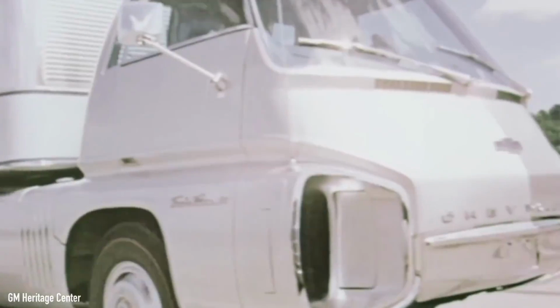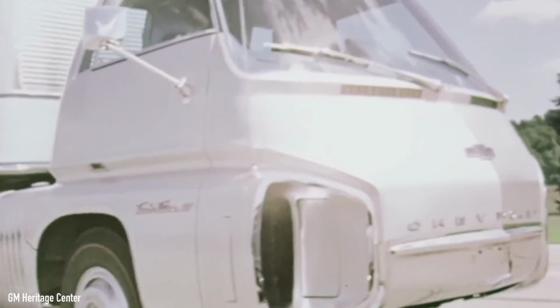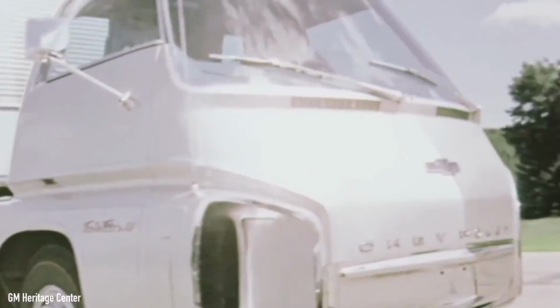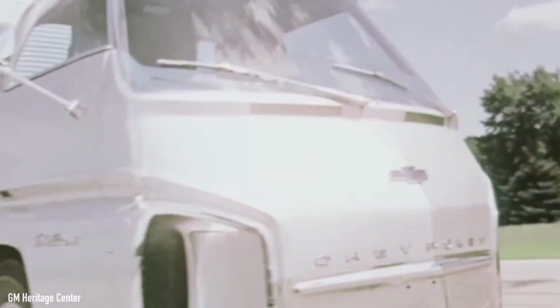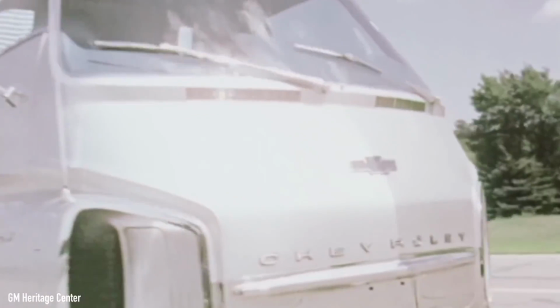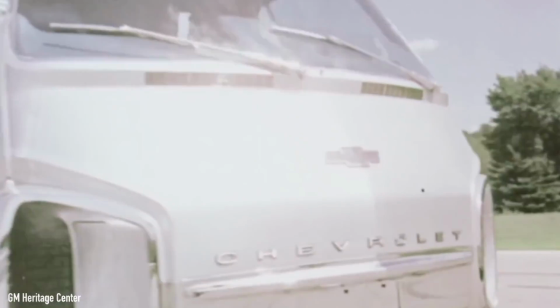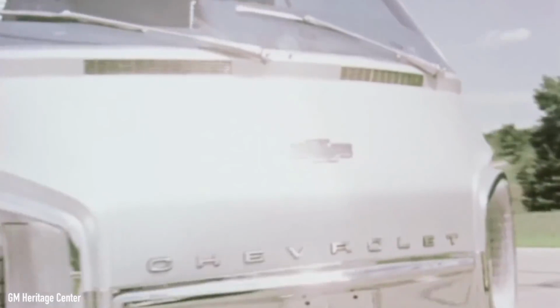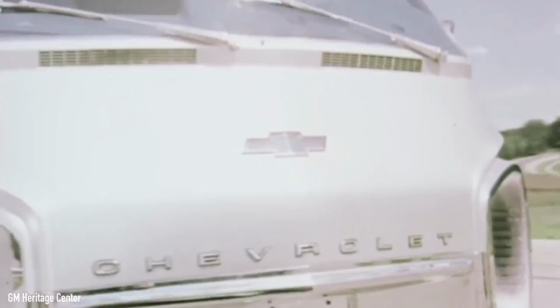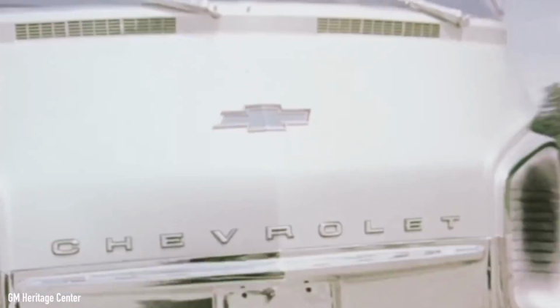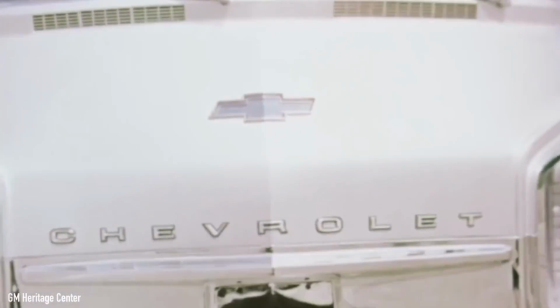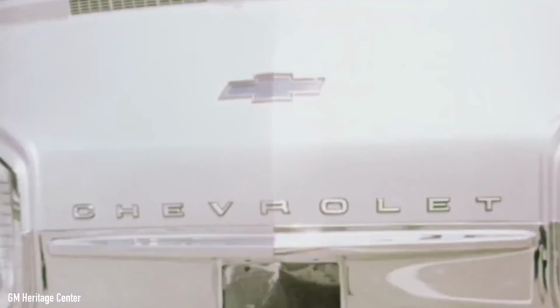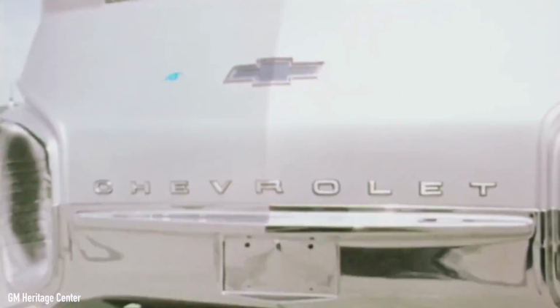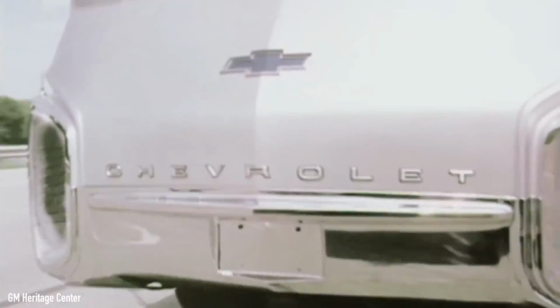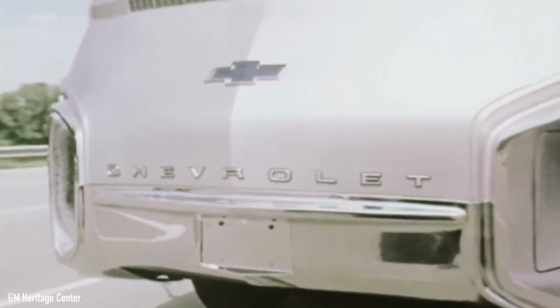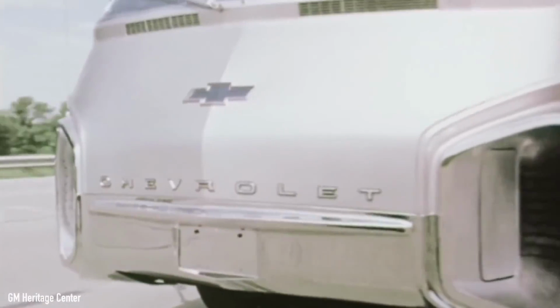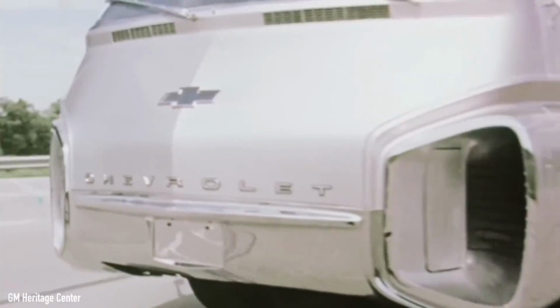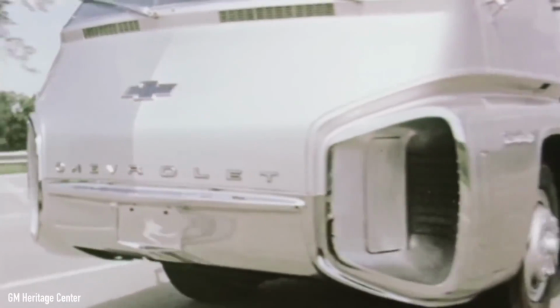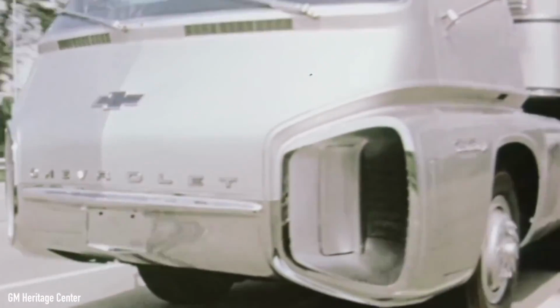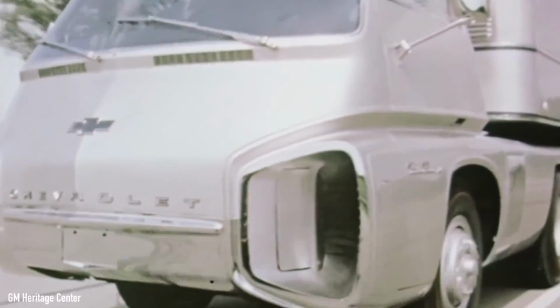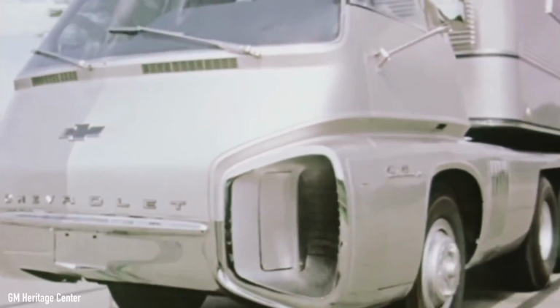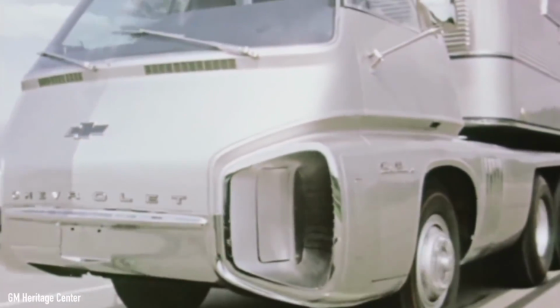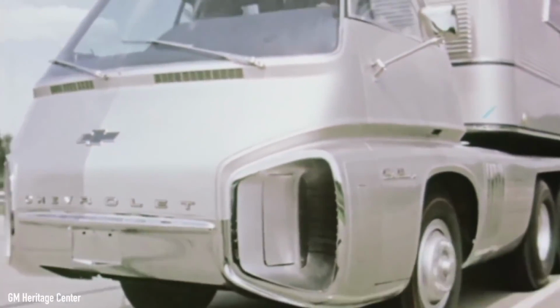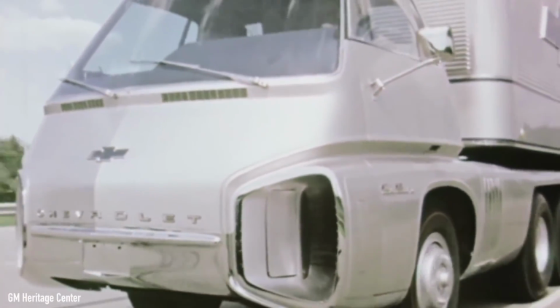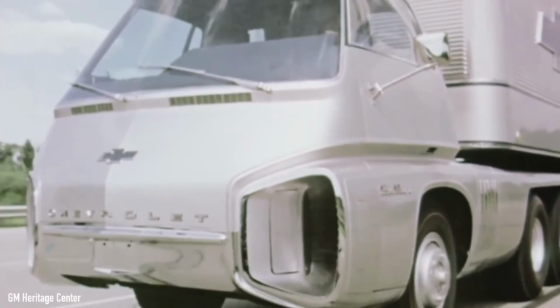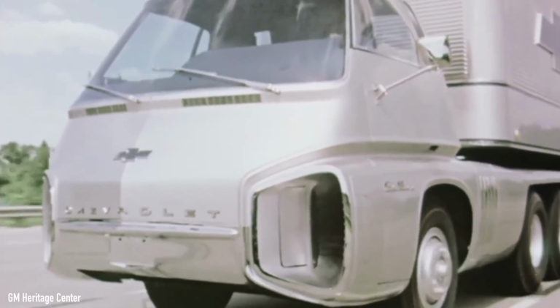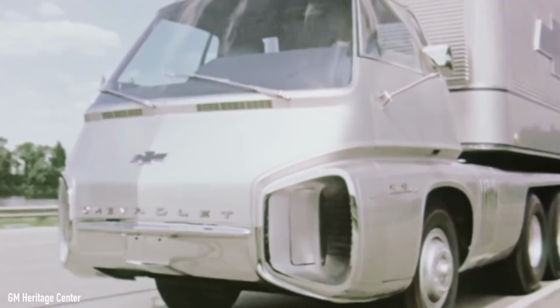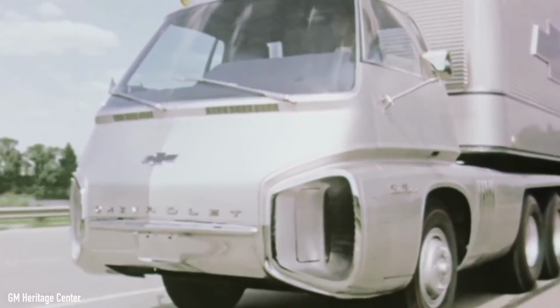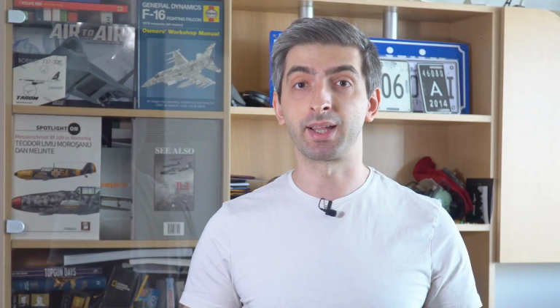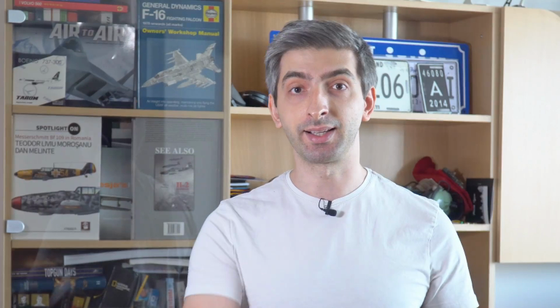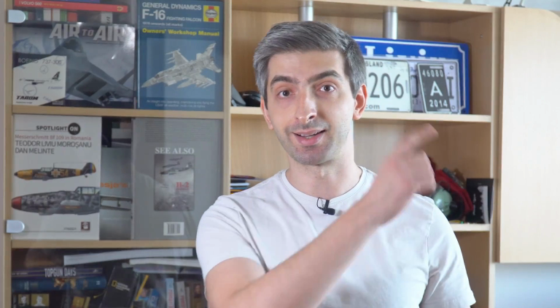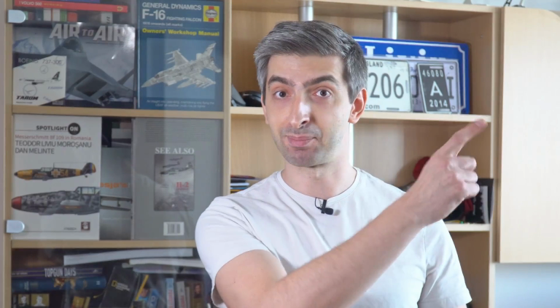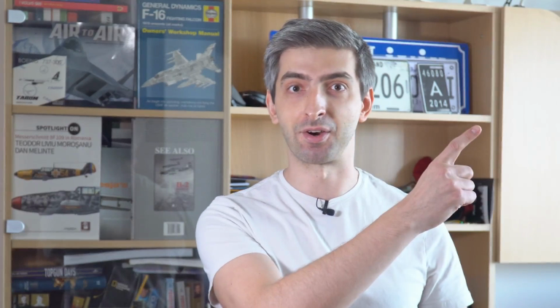By the way, if you want to know more about these two amazing trucks, I've got videos on both of them, which you can watch by clicking up here.